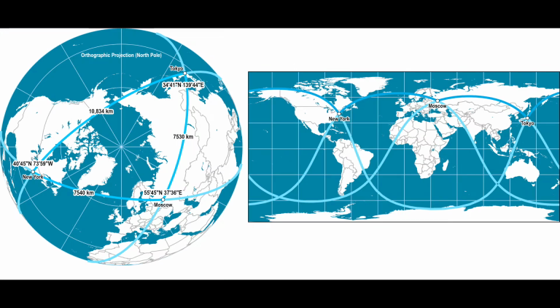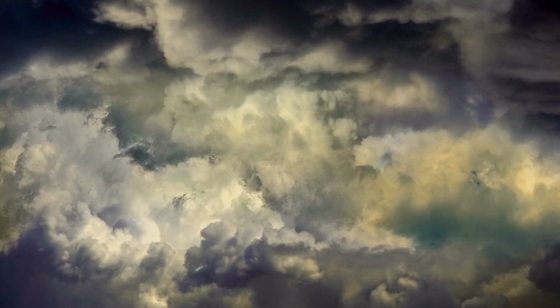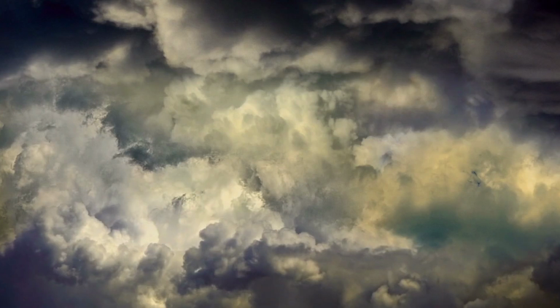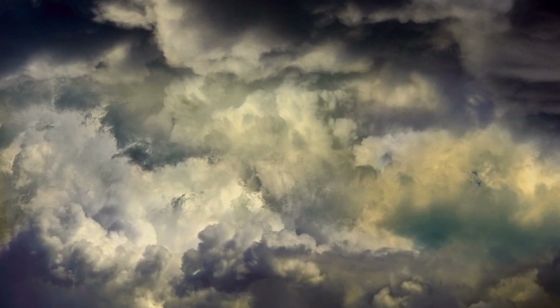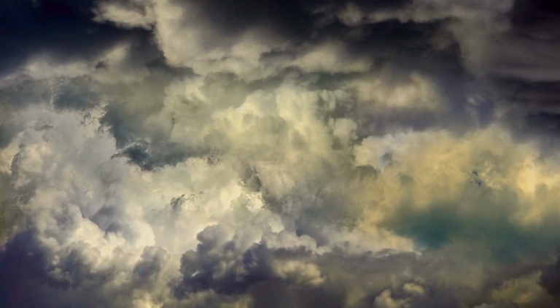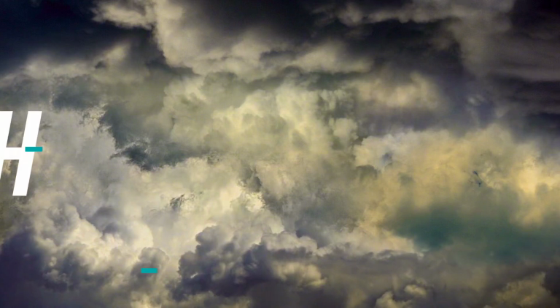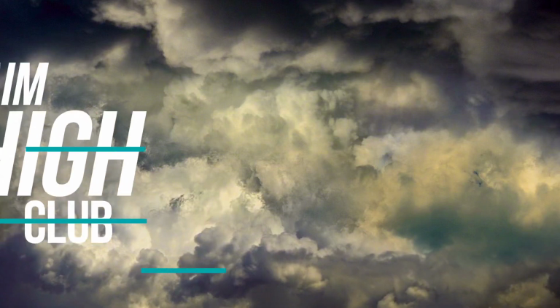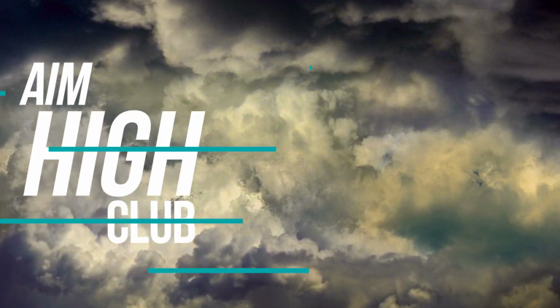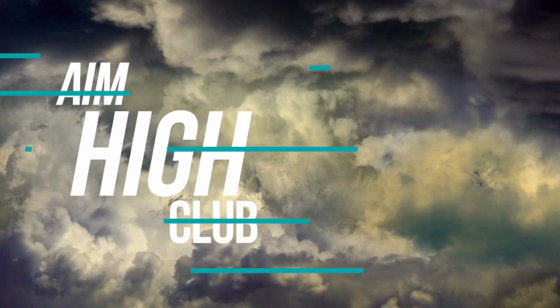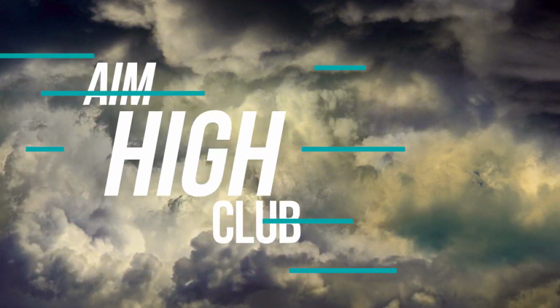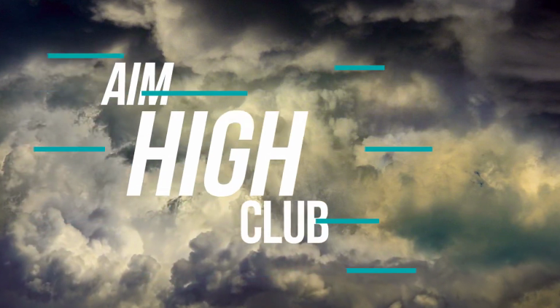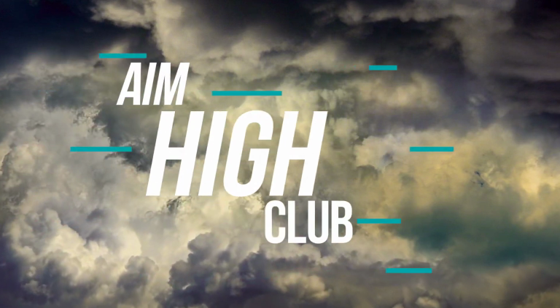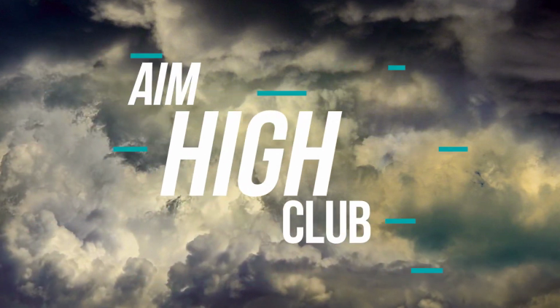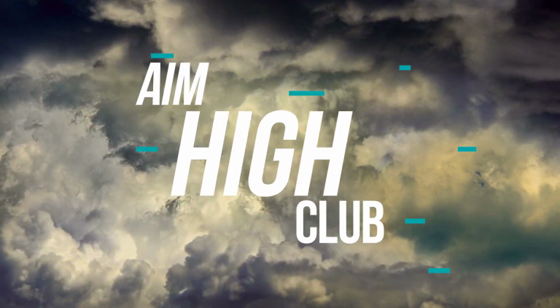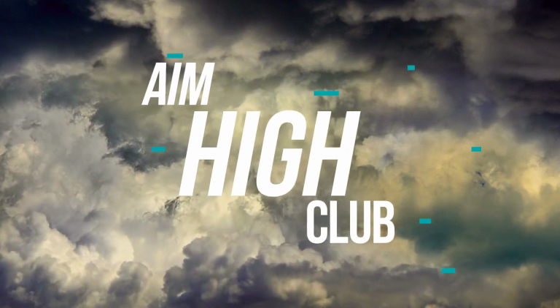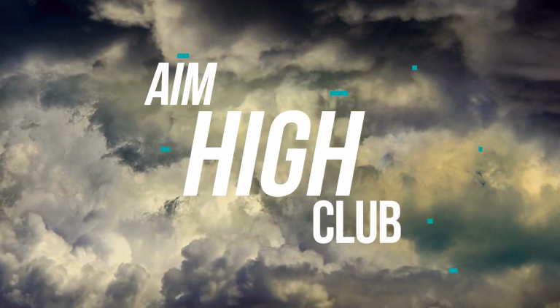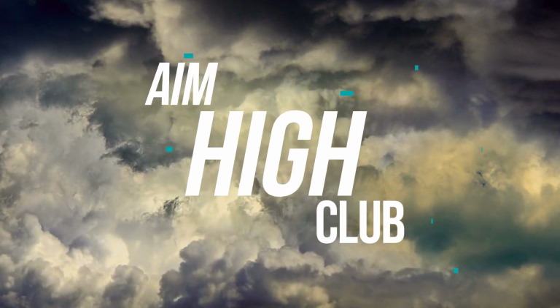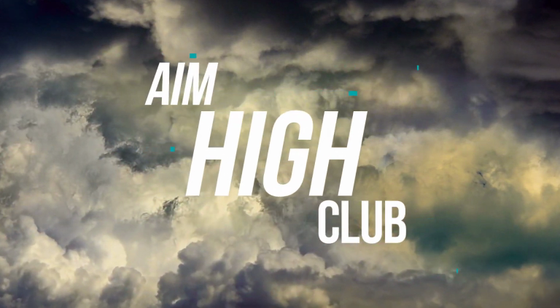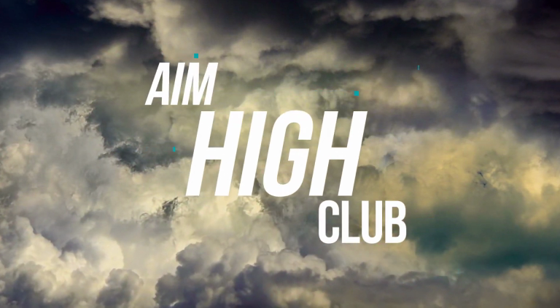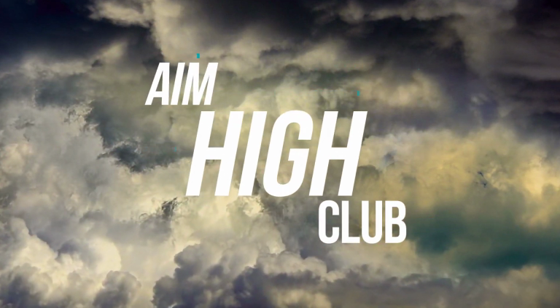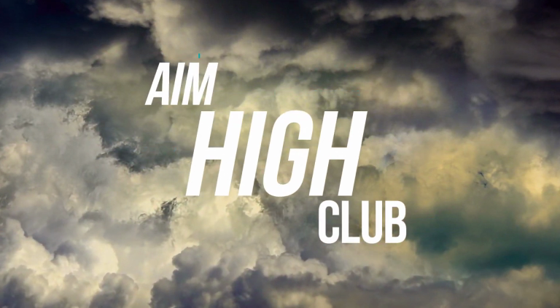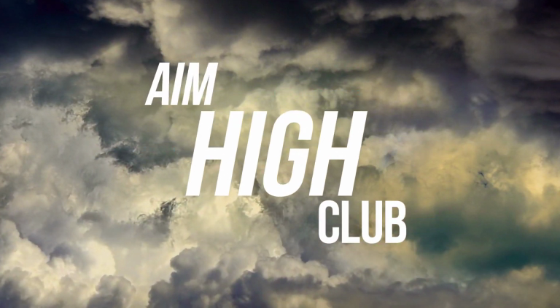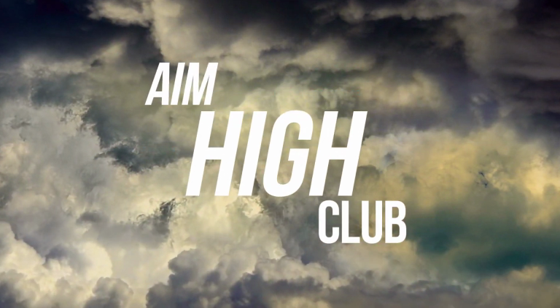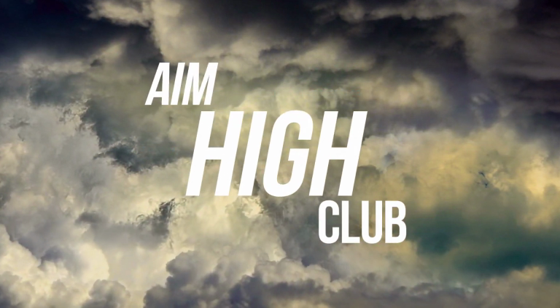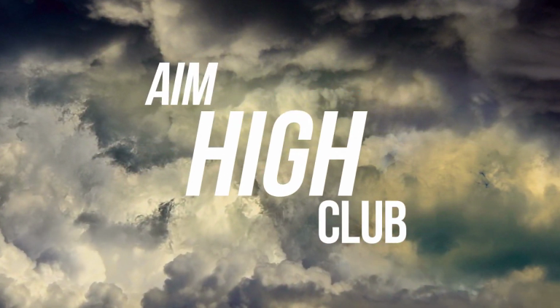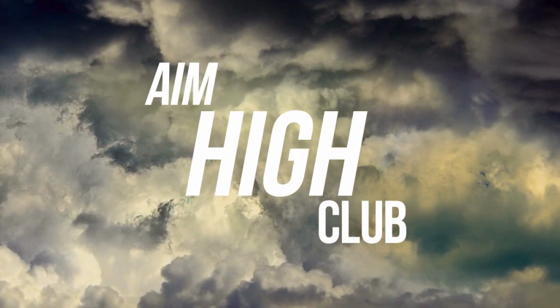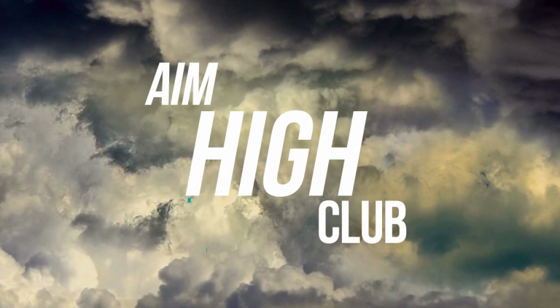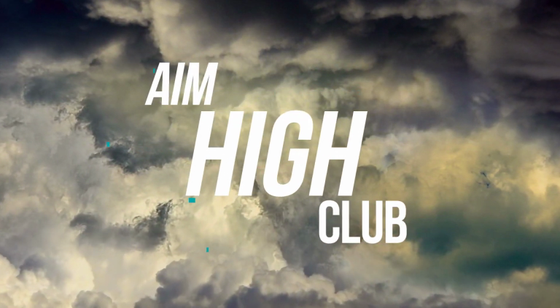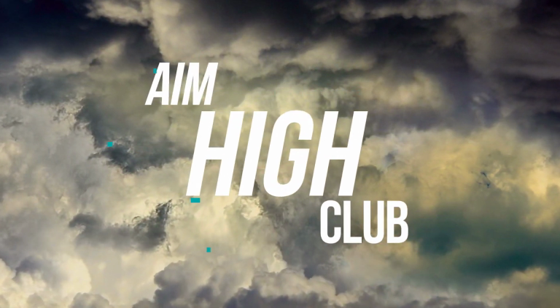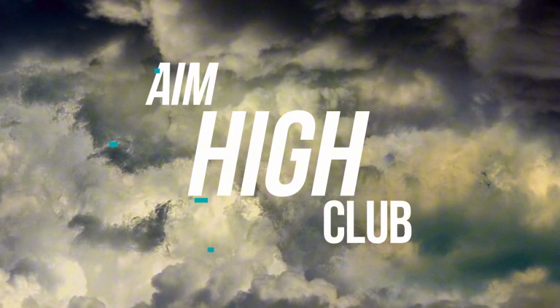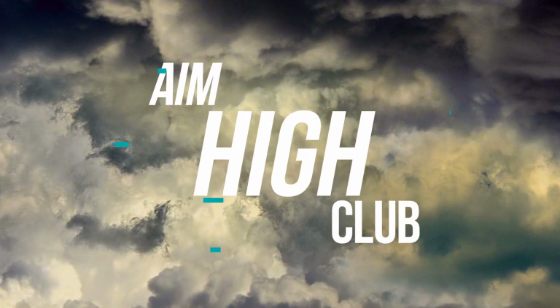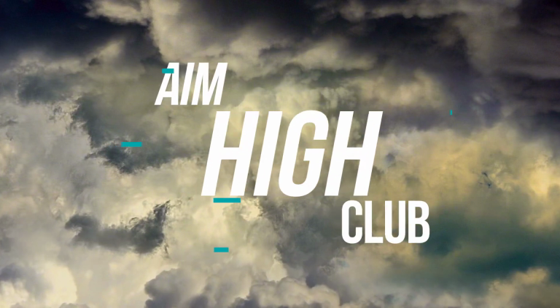So now you know it. Hit the subscribe button to learn more about interesting aviation content.